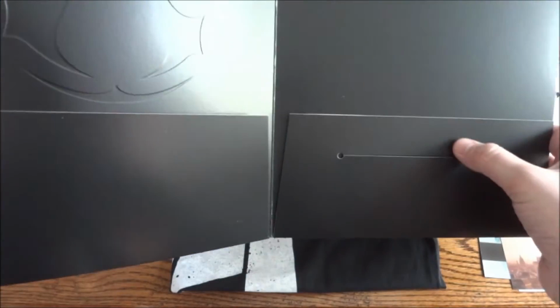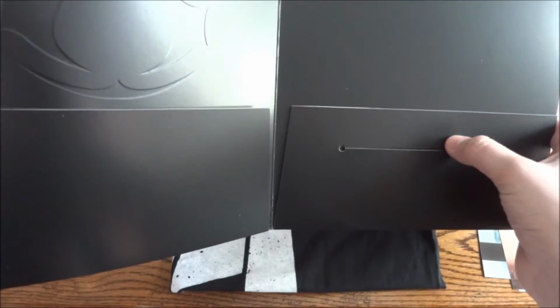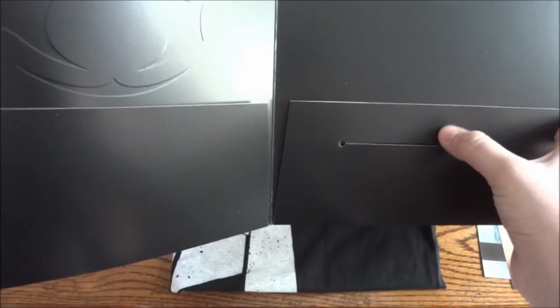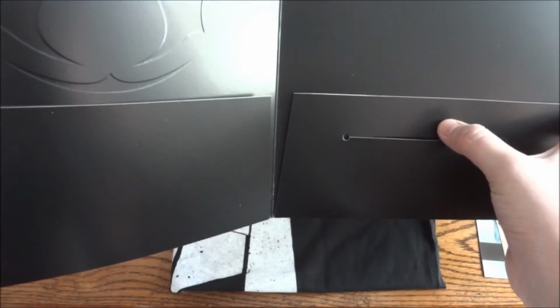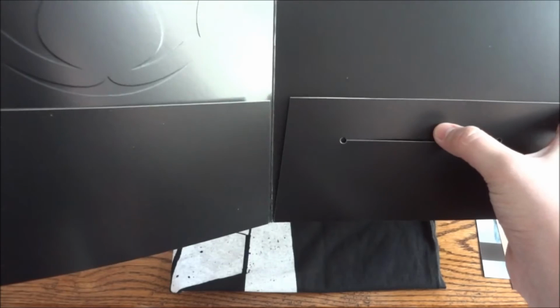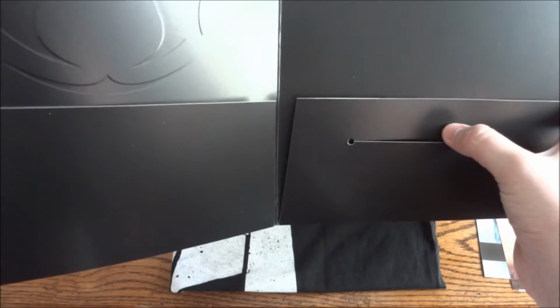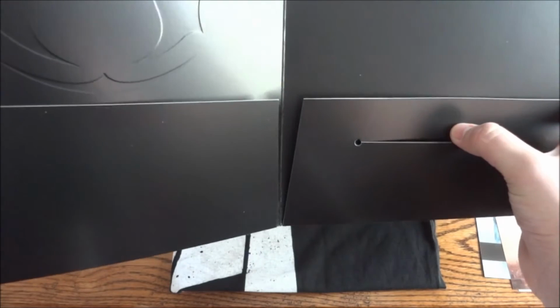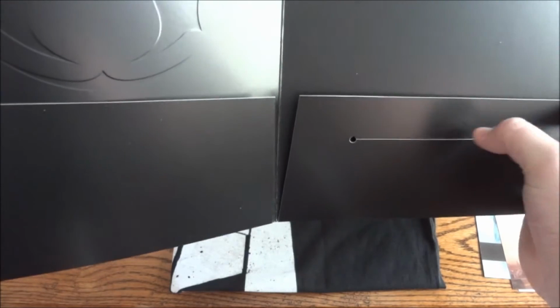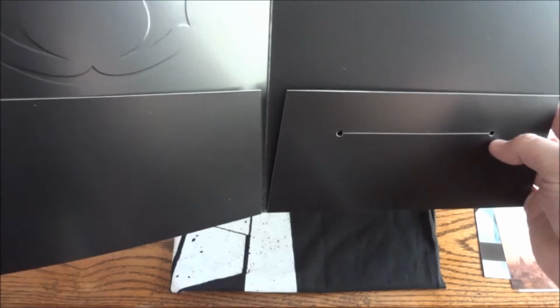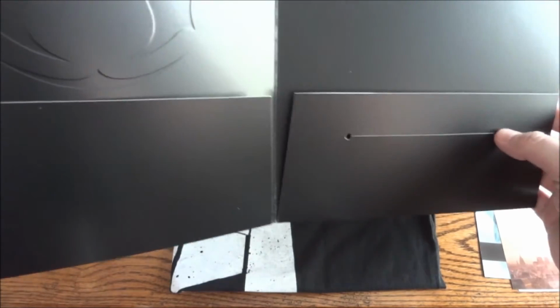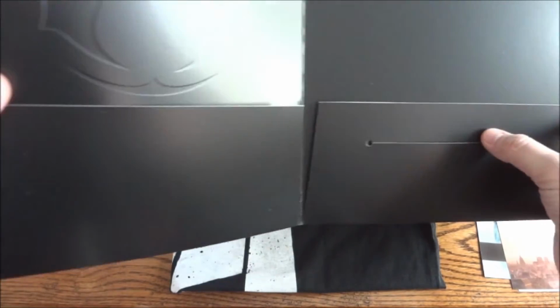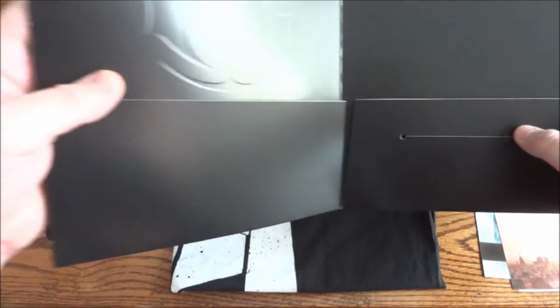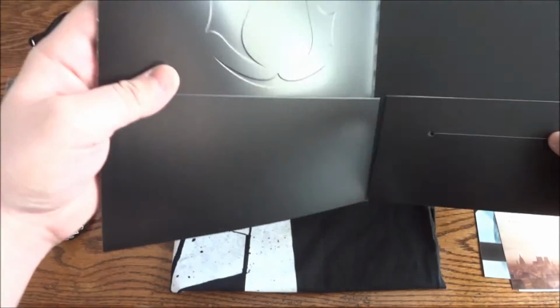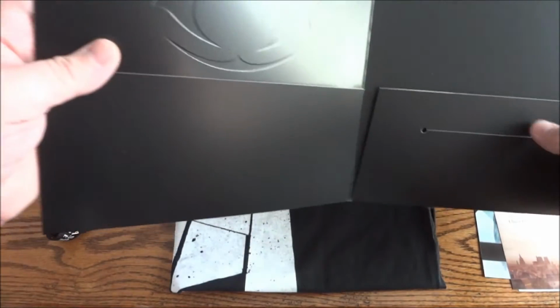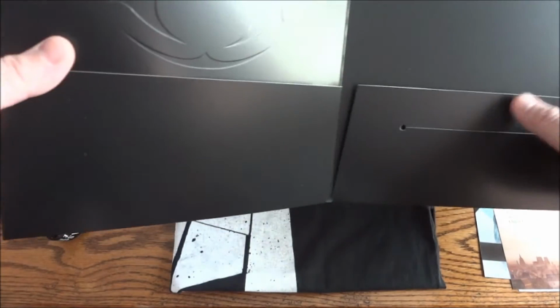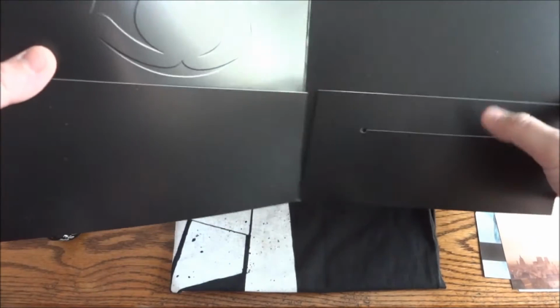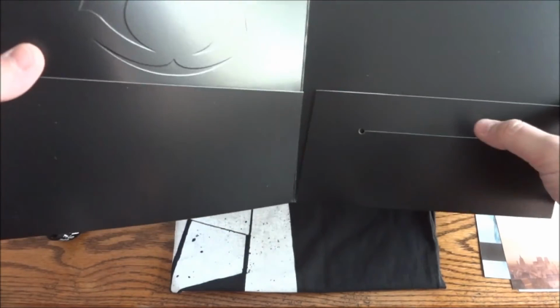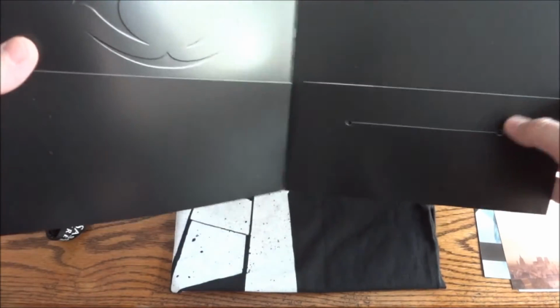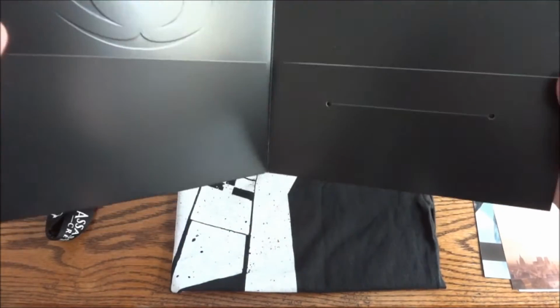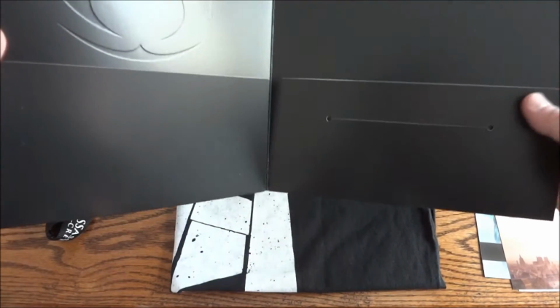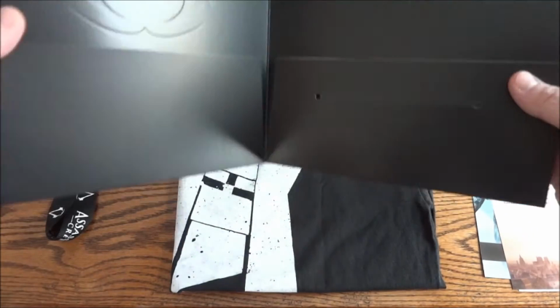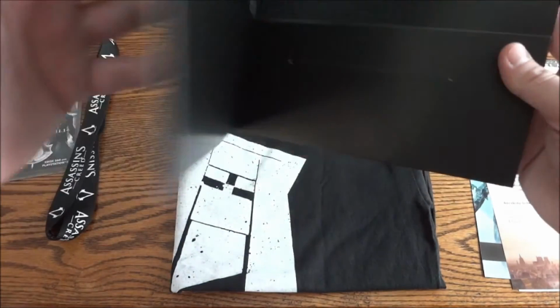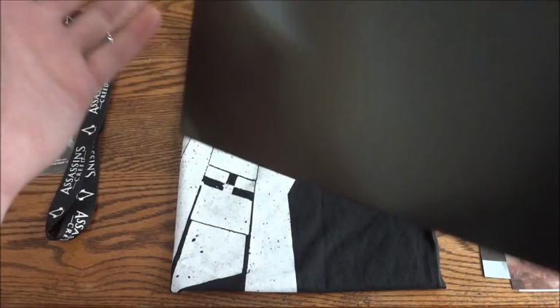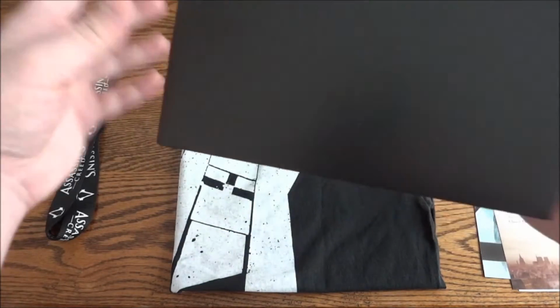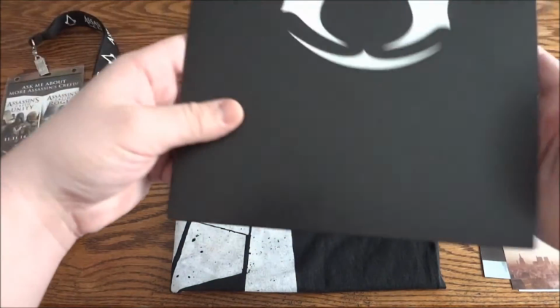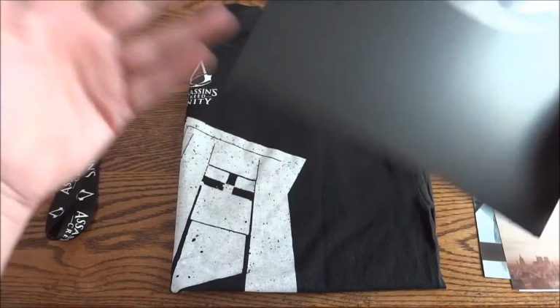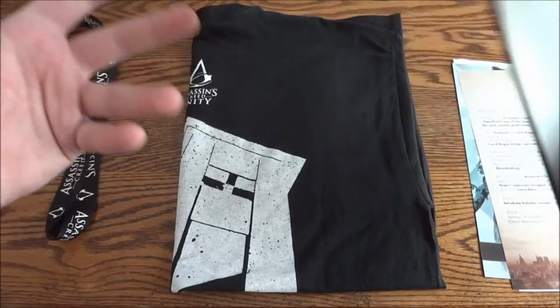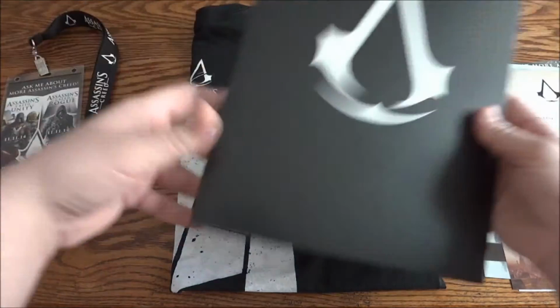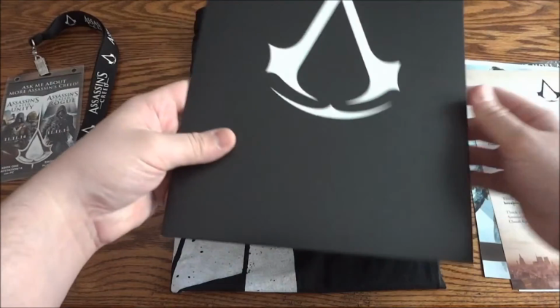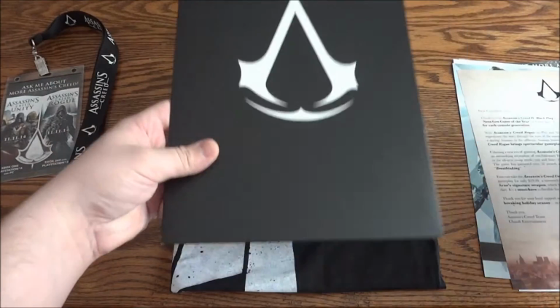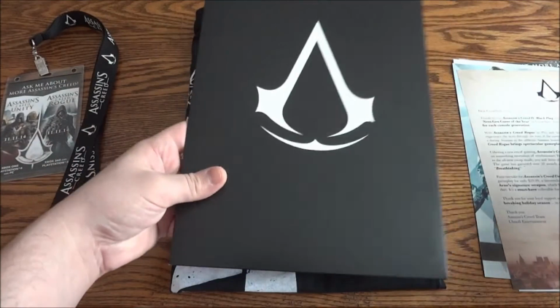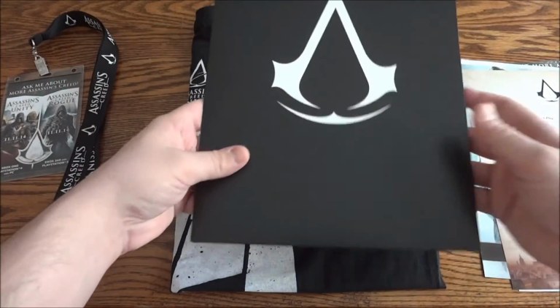And here there's a little slot — I'm actually not sure, but the lanyard card might go down in there. I tried it earlier and it fits pretty good, so that might be what it's for.